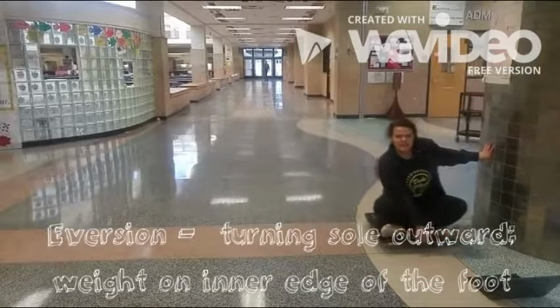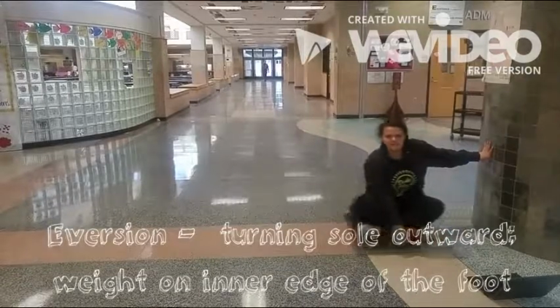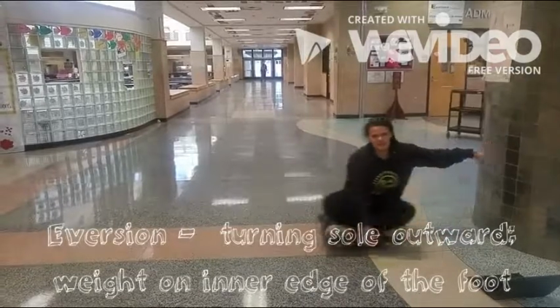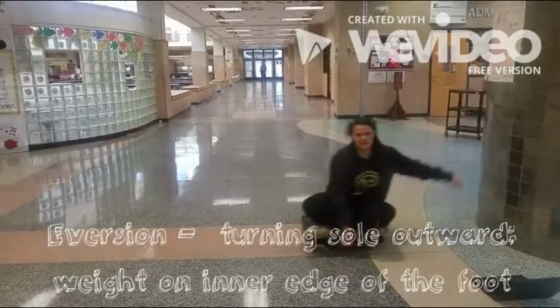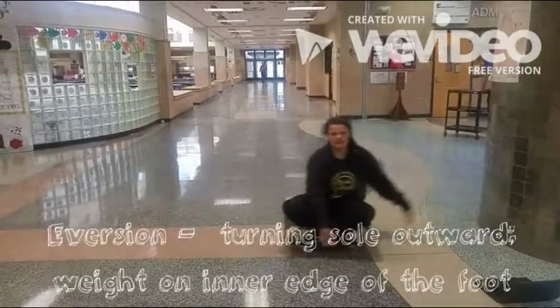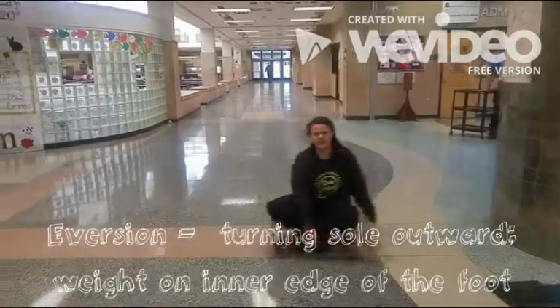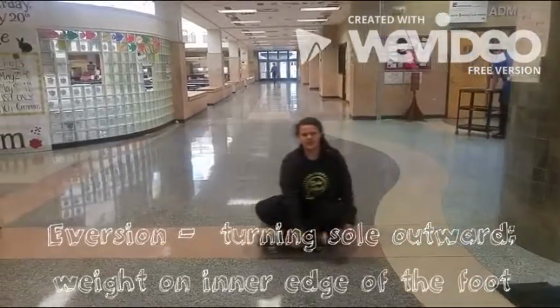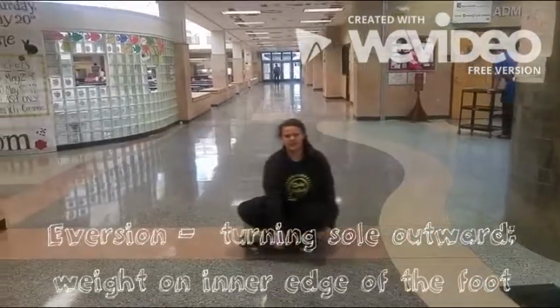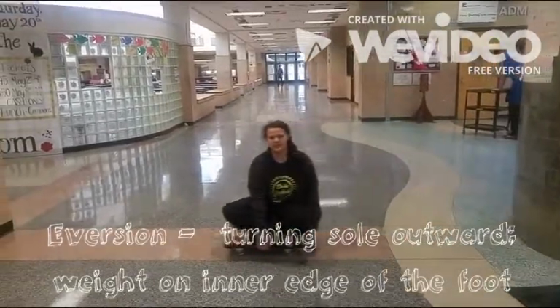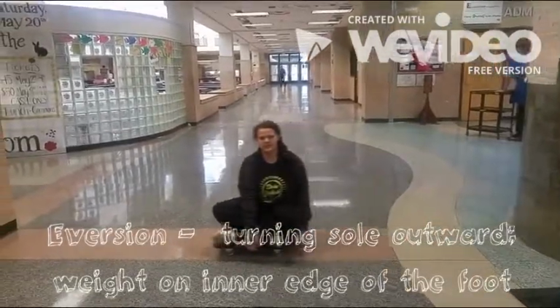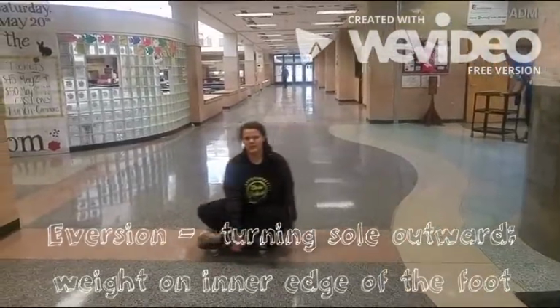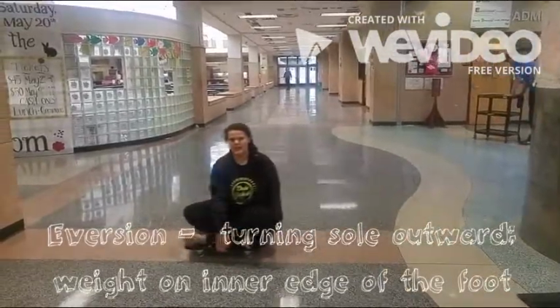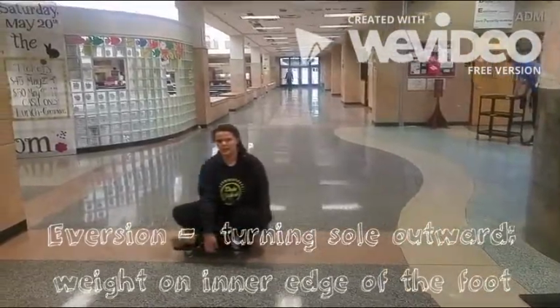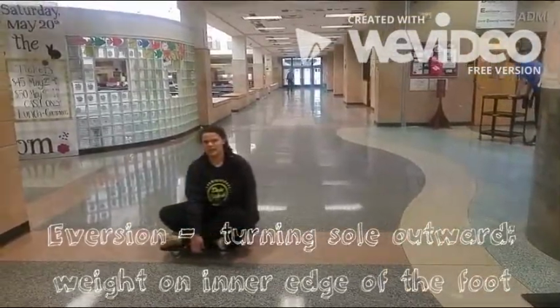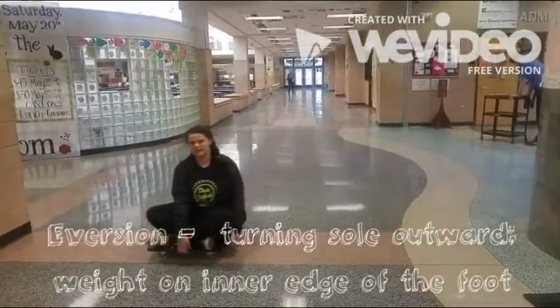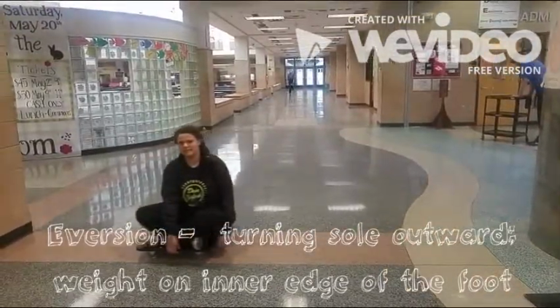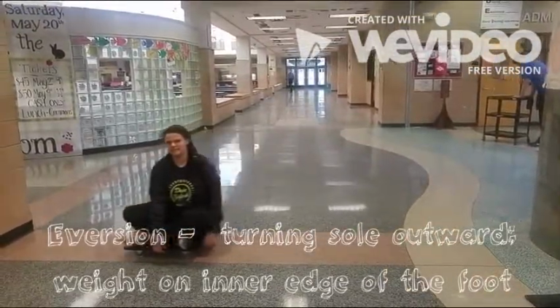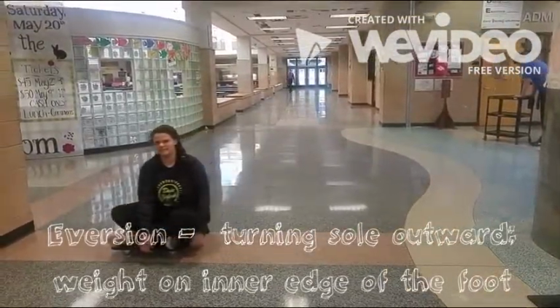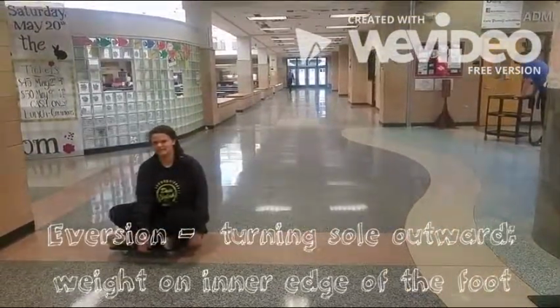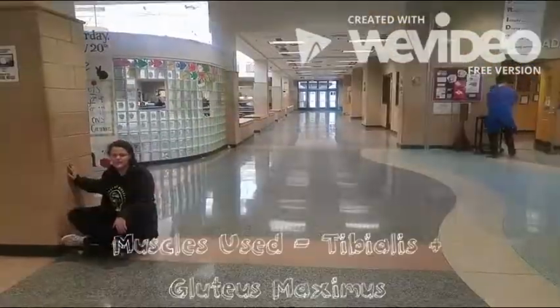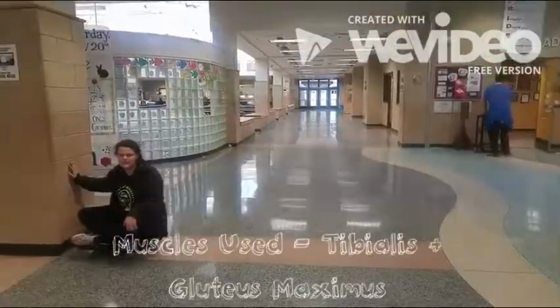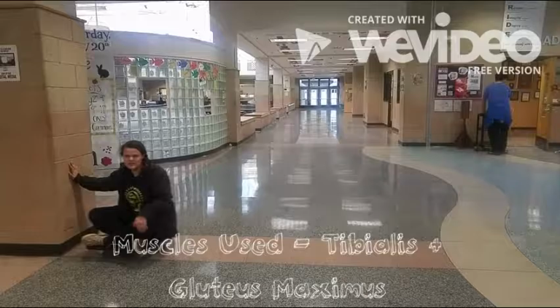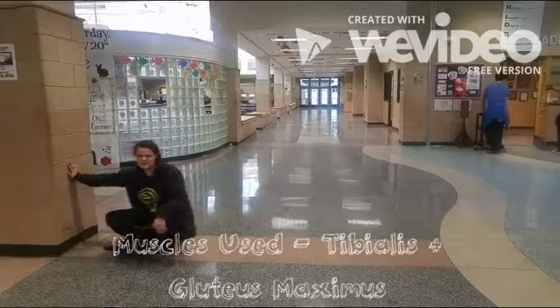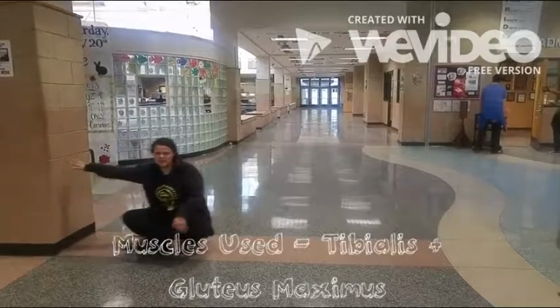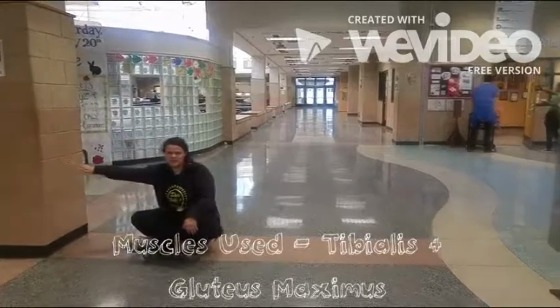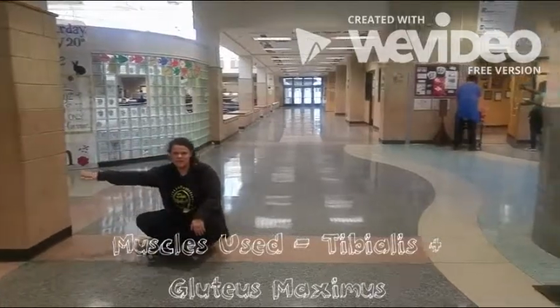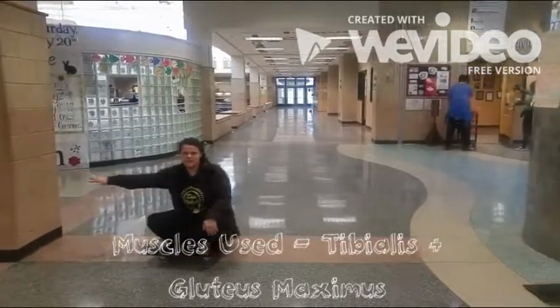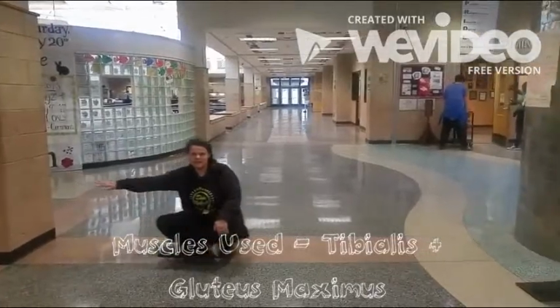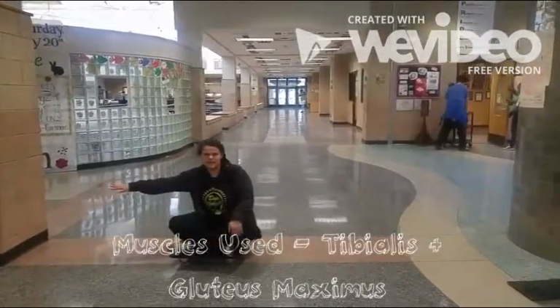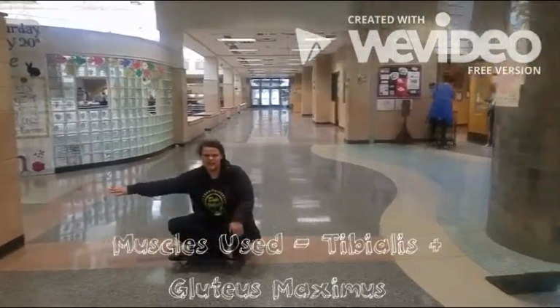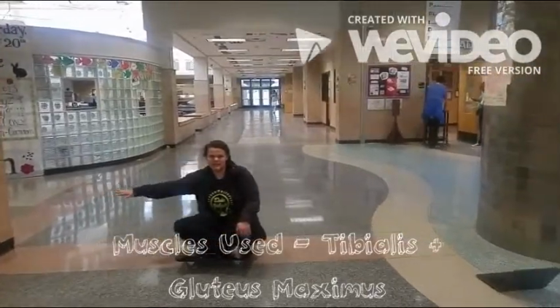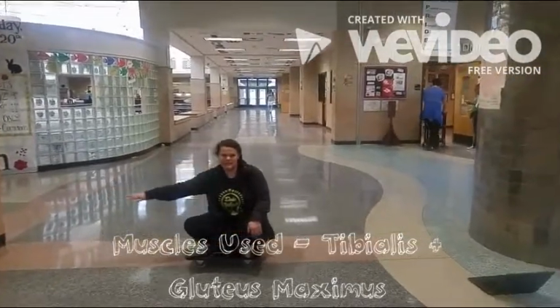Inversion: turning the sole inward. Muscles used: tibialis.